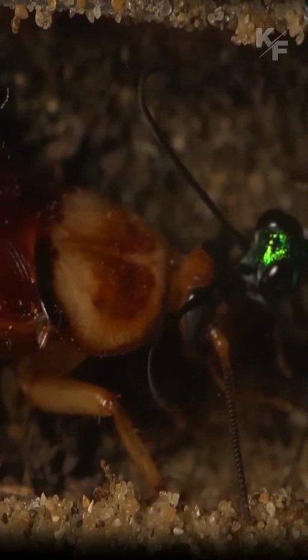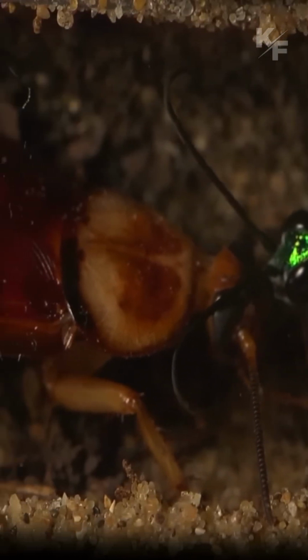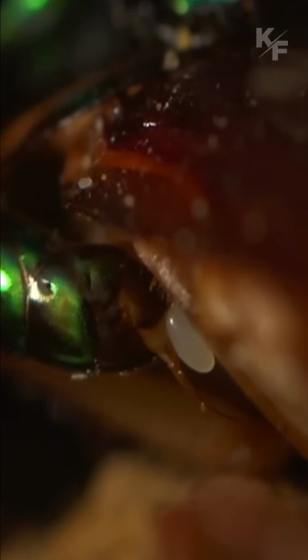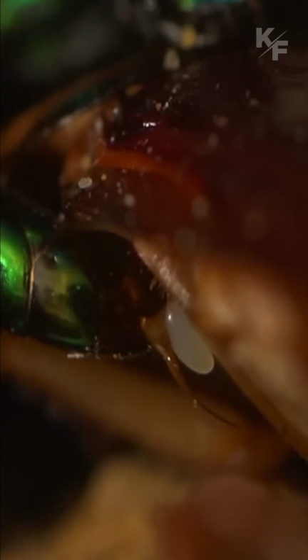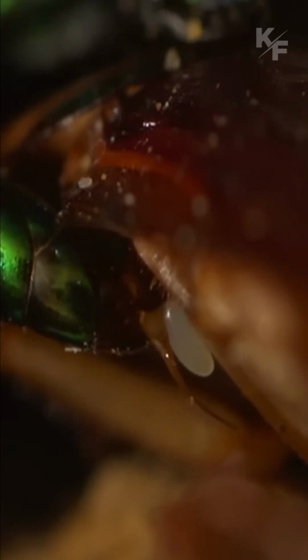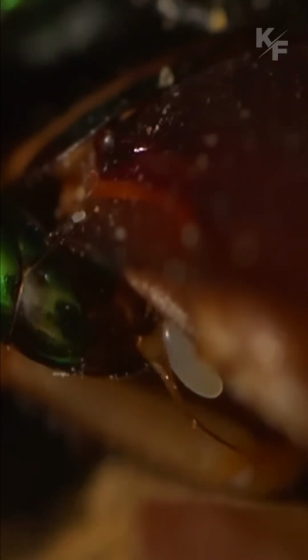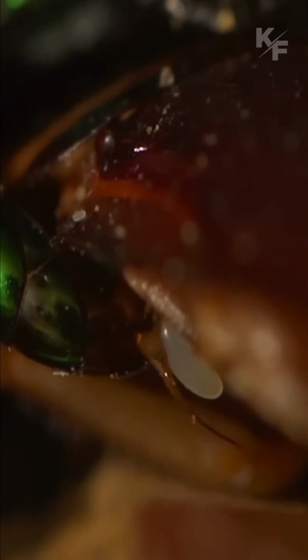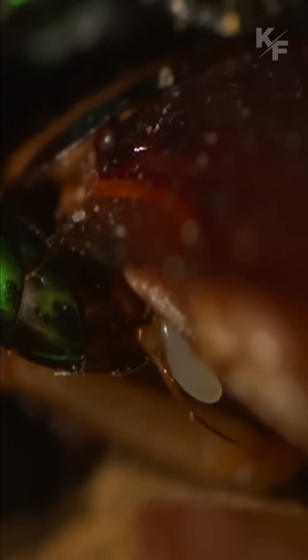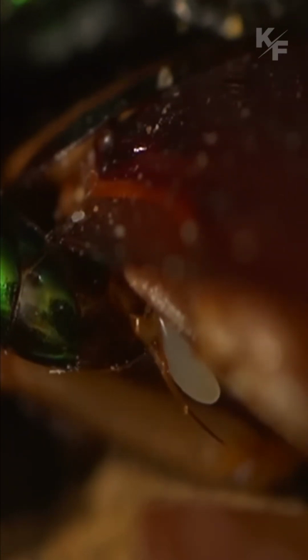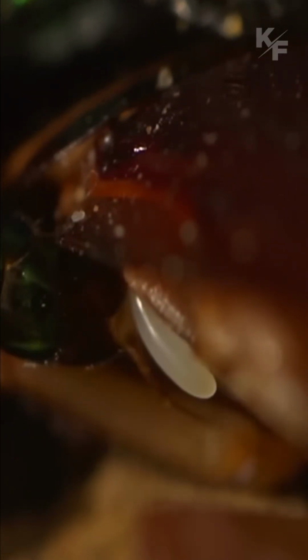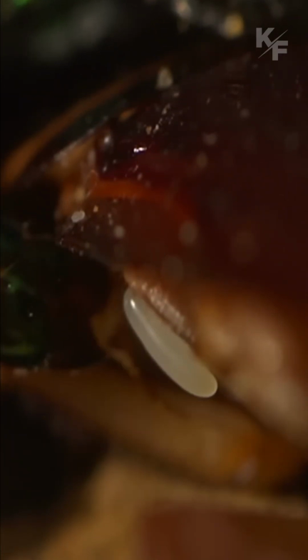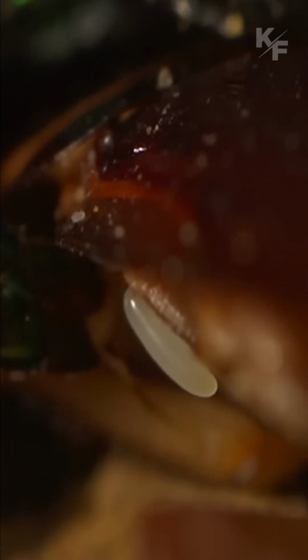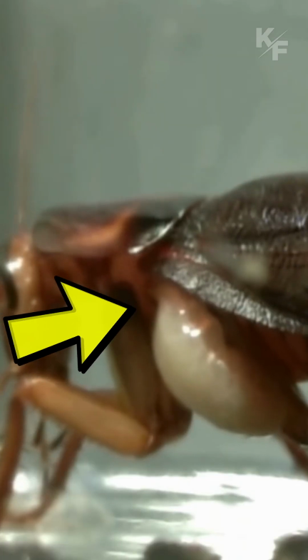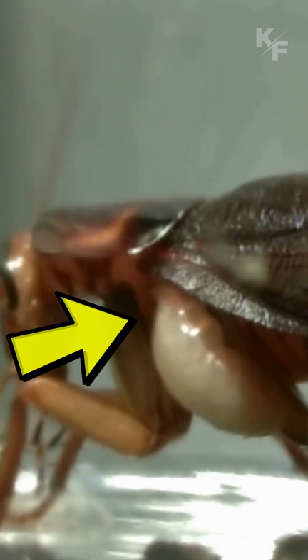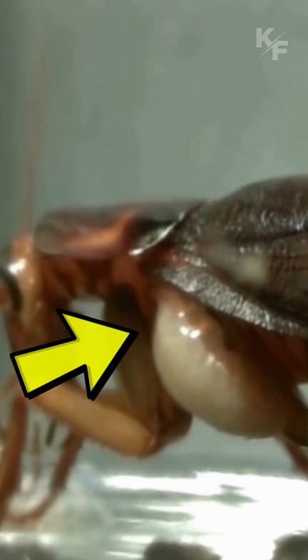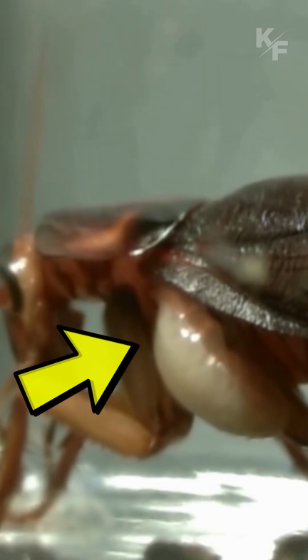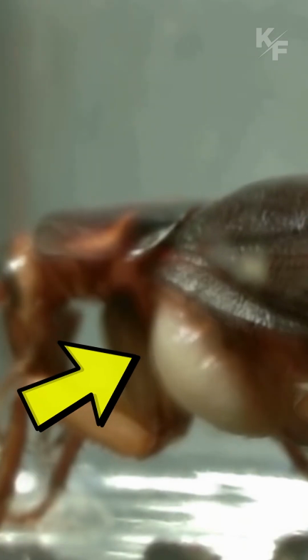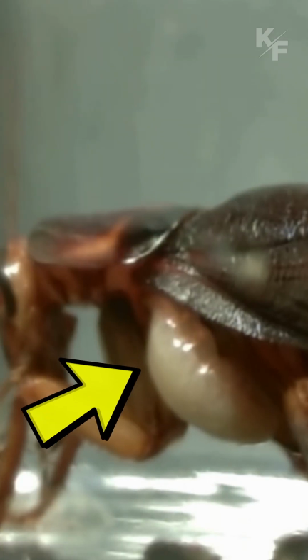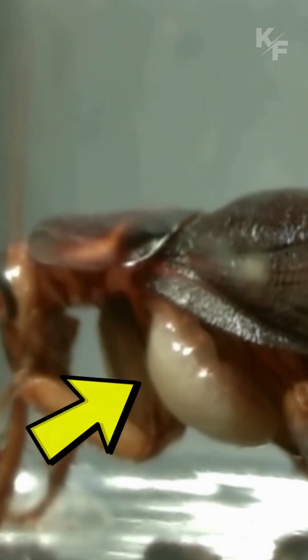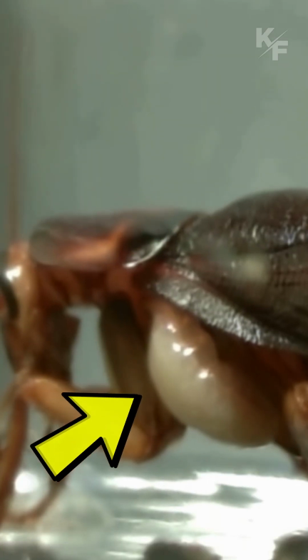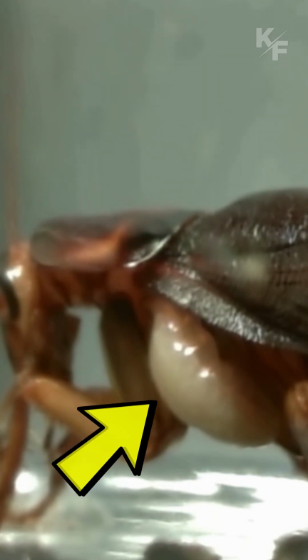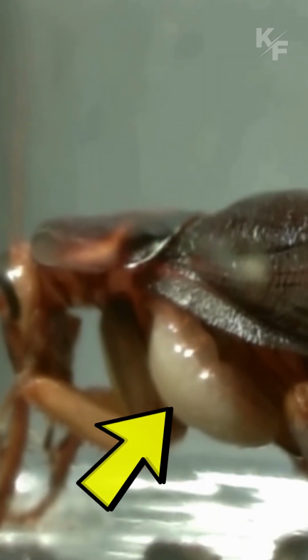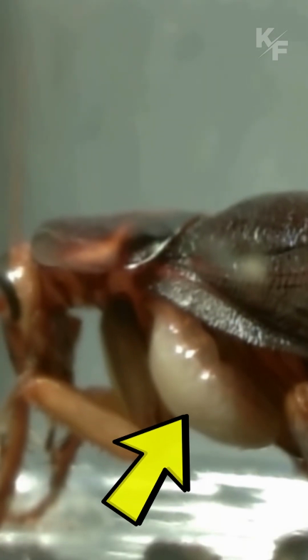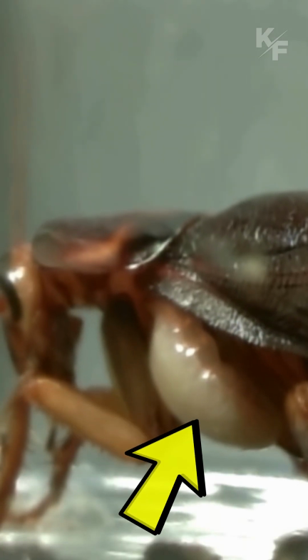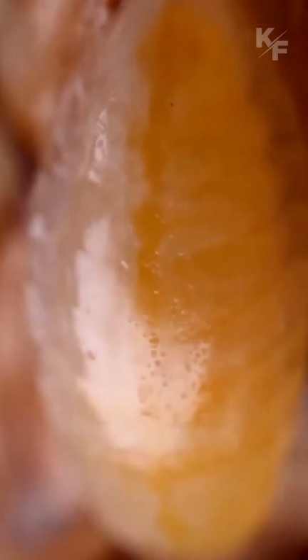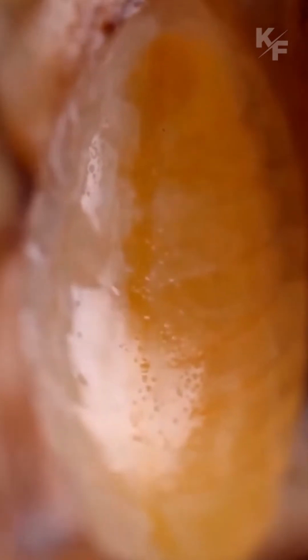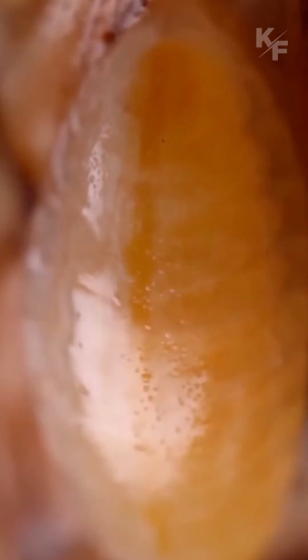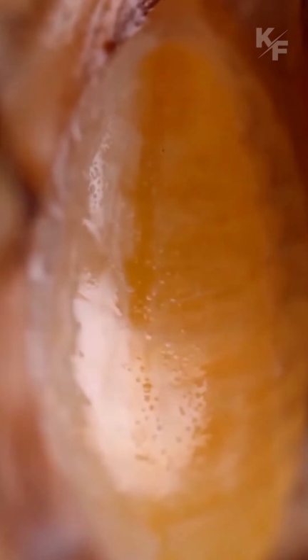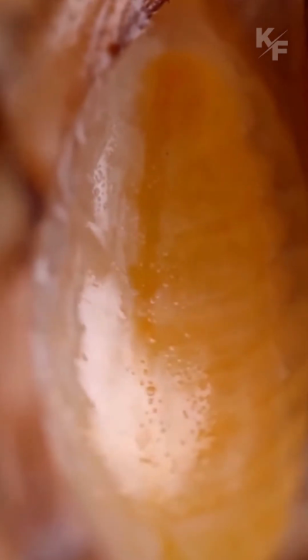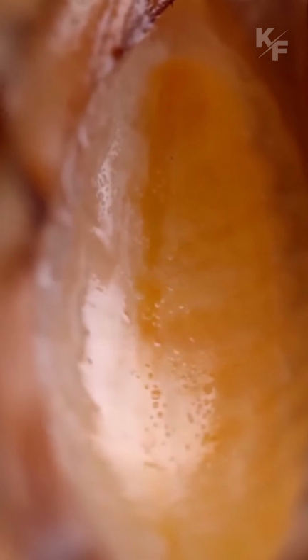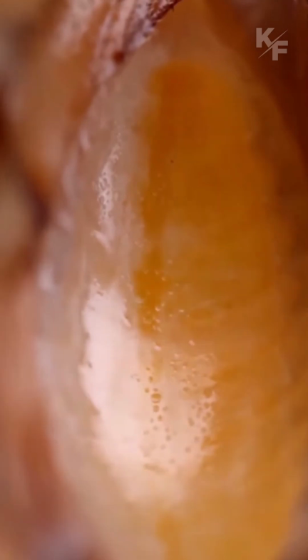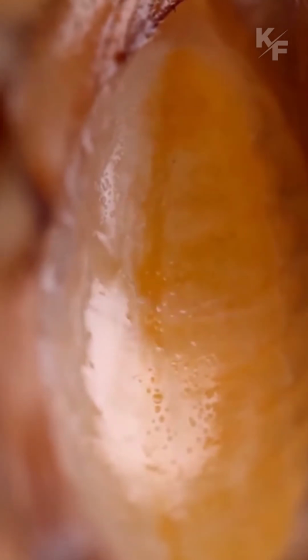Next, the jewel wasp lays a single egg on the underside of the cockroach's body, securing it in place.